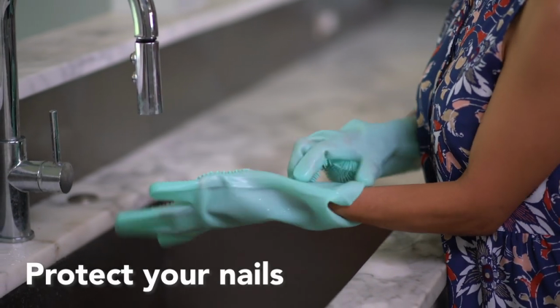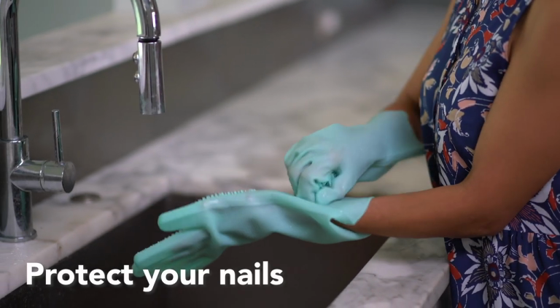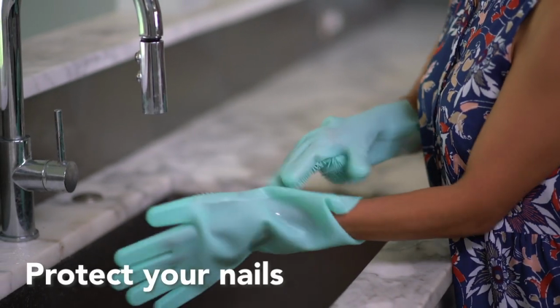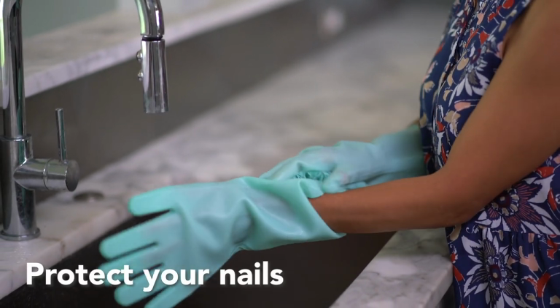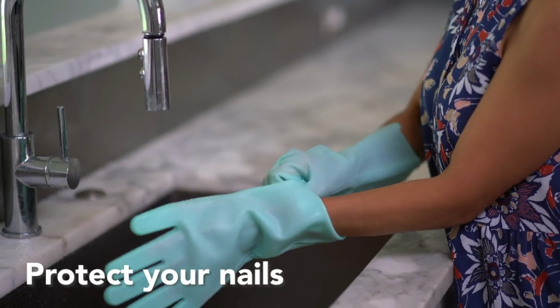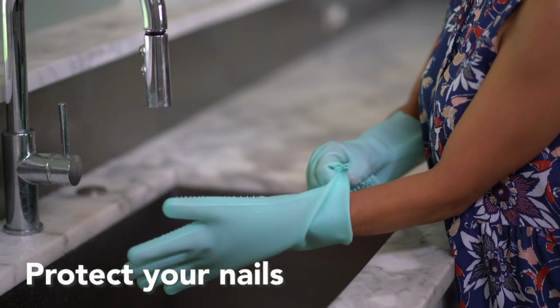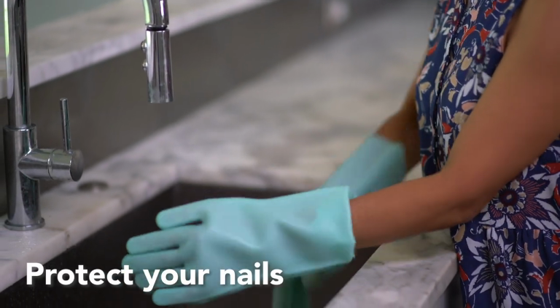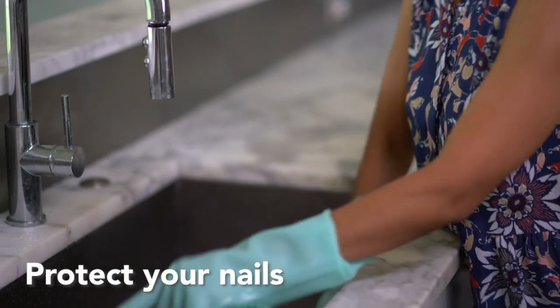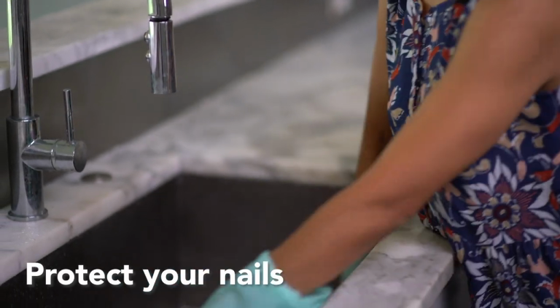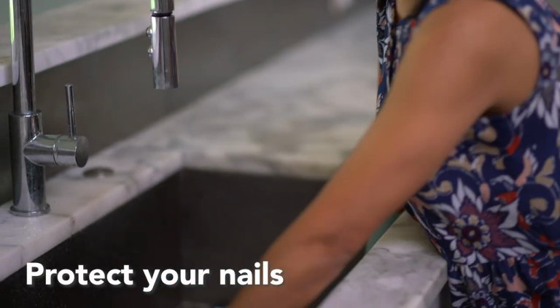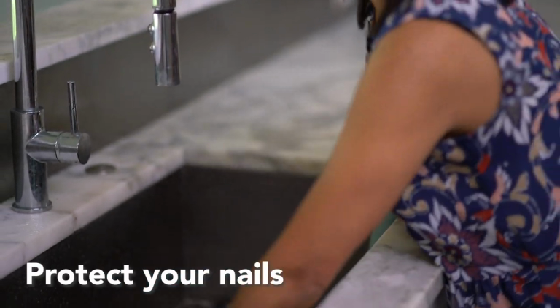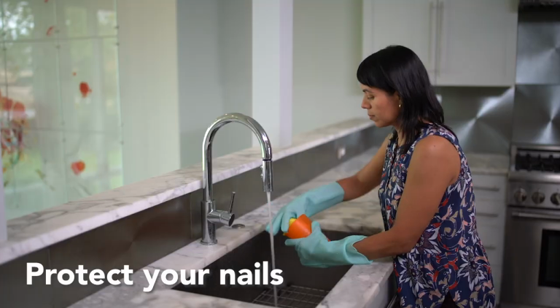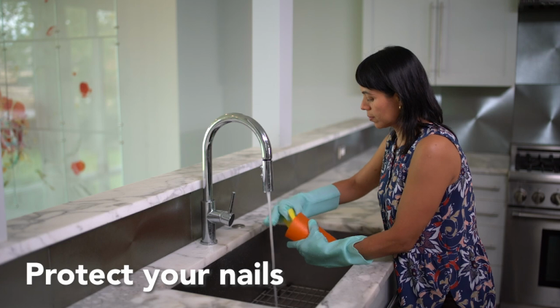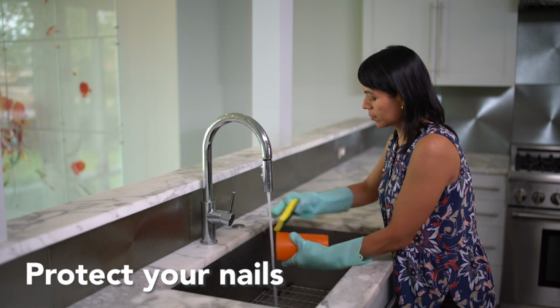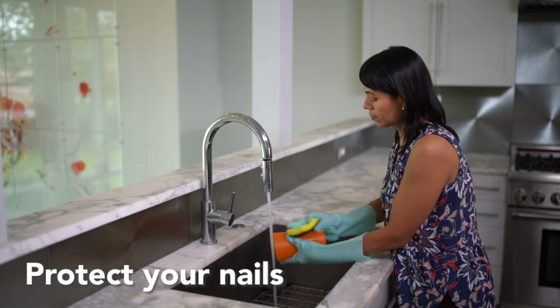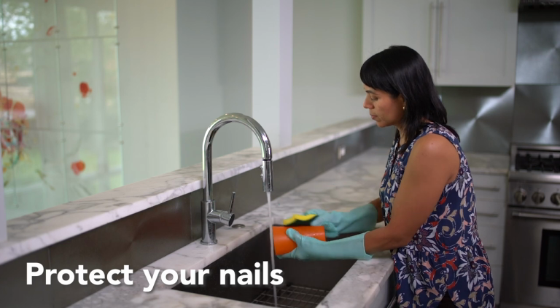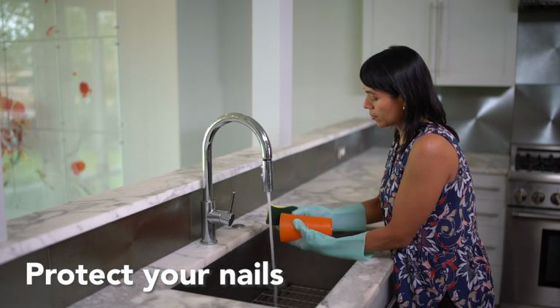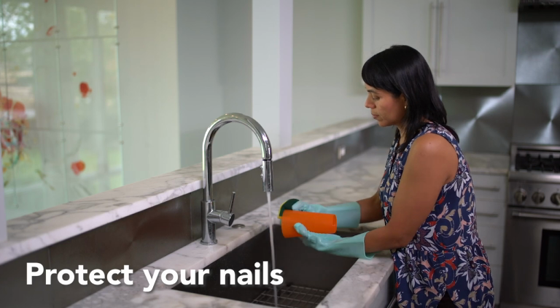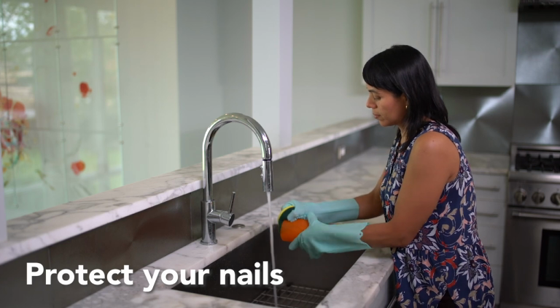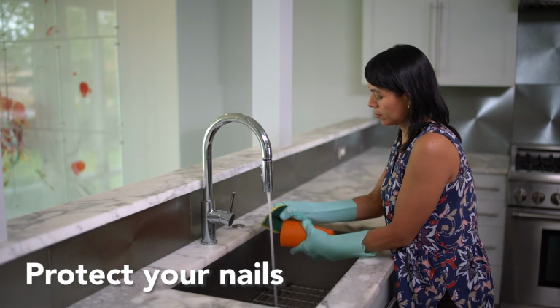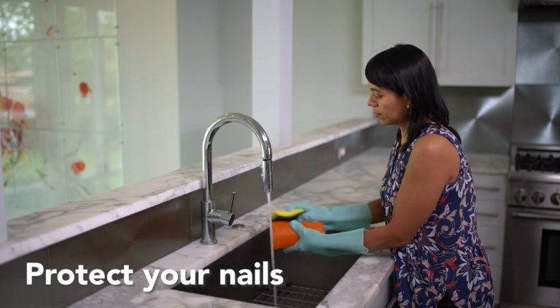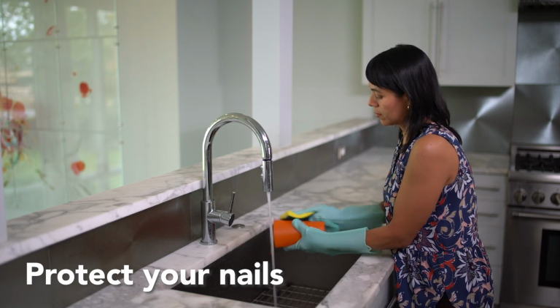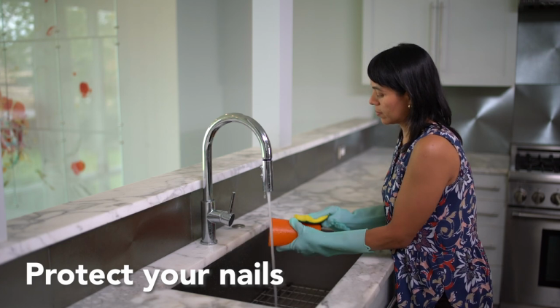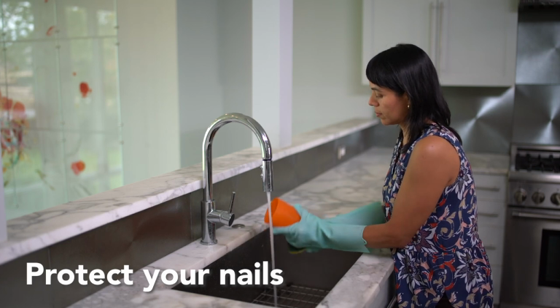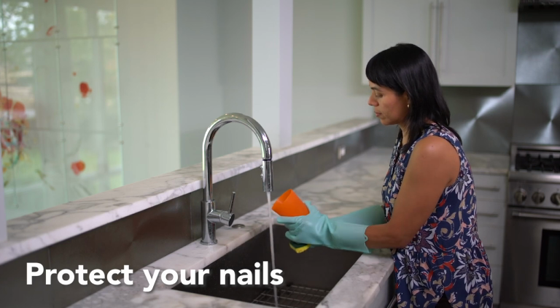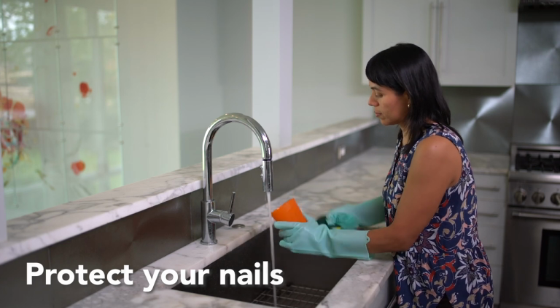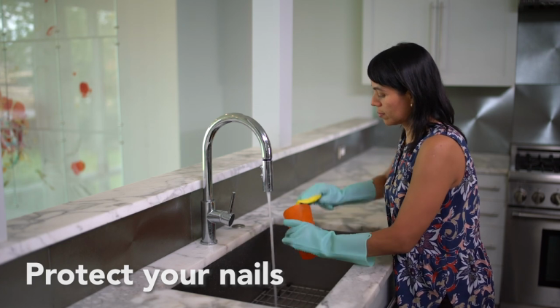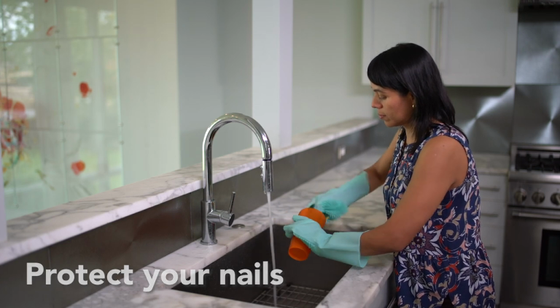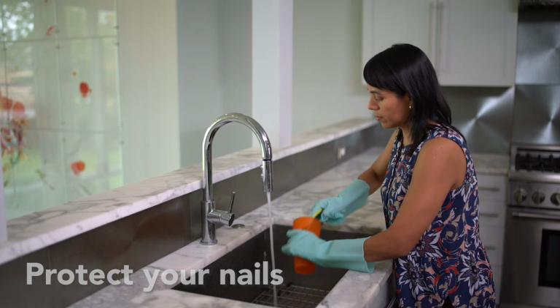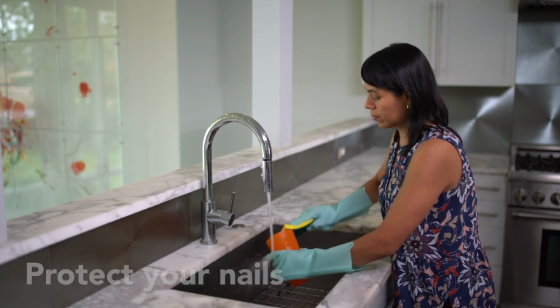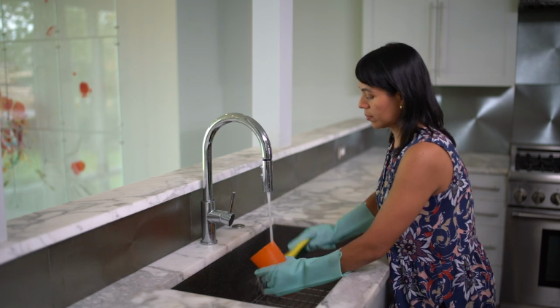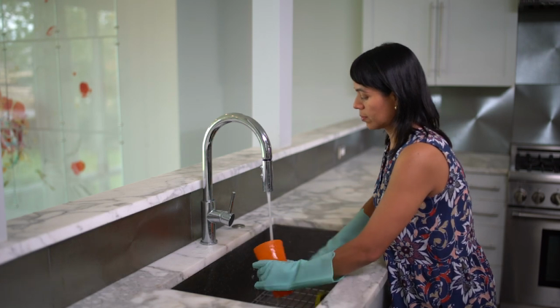Protect your nails. Wear gloves when doing housework, yard work, or other labor-intensive work to prevent your psoriasis from flaring.